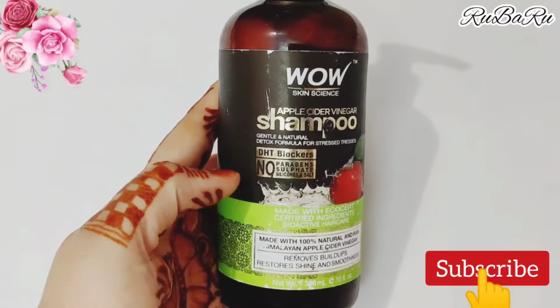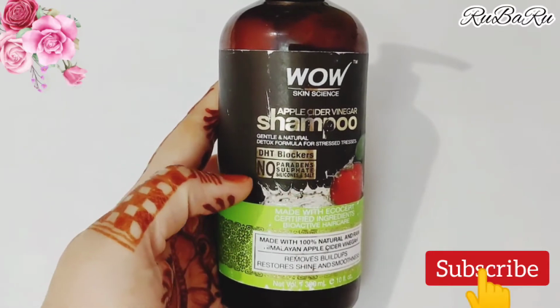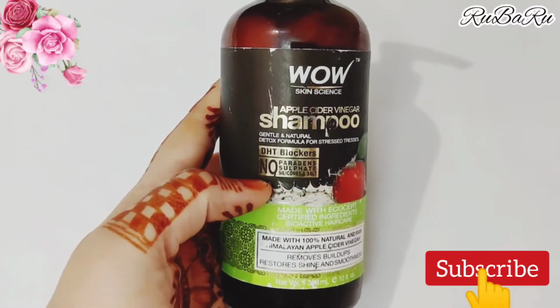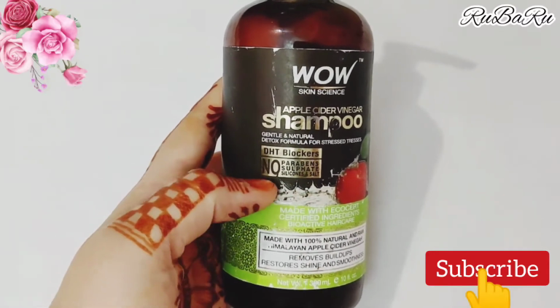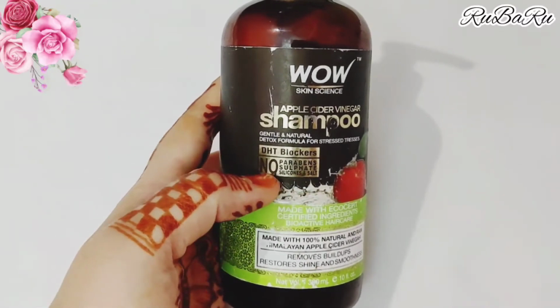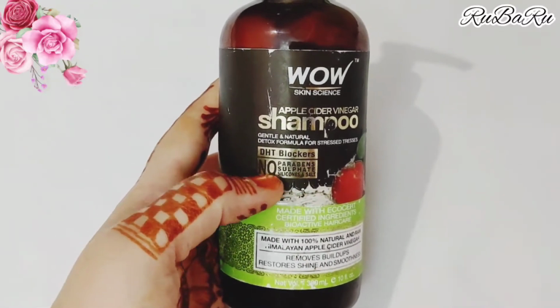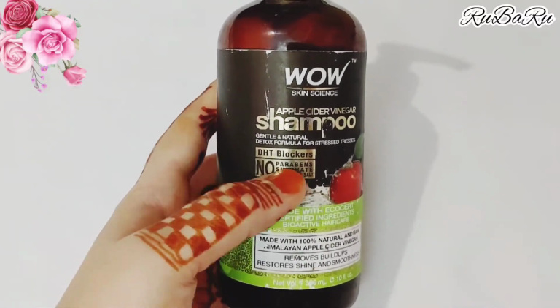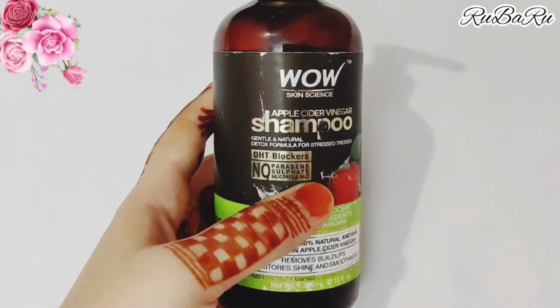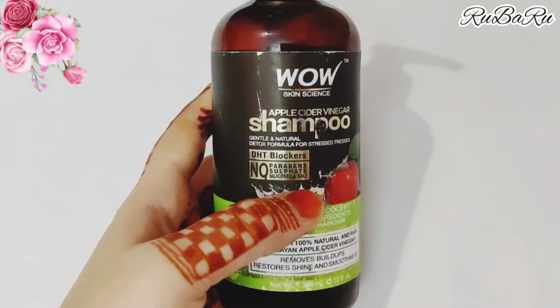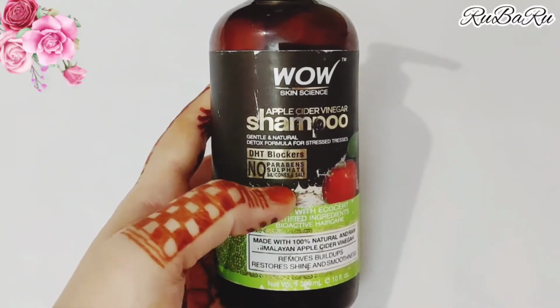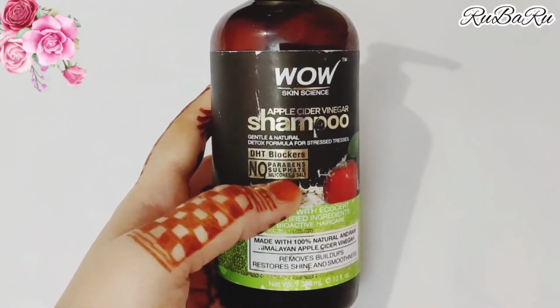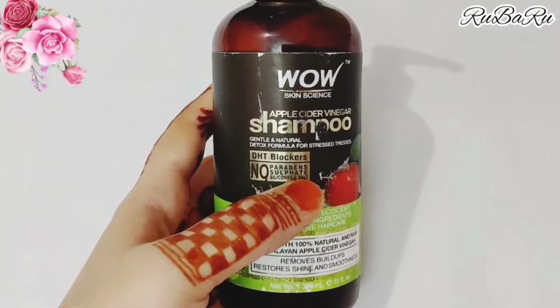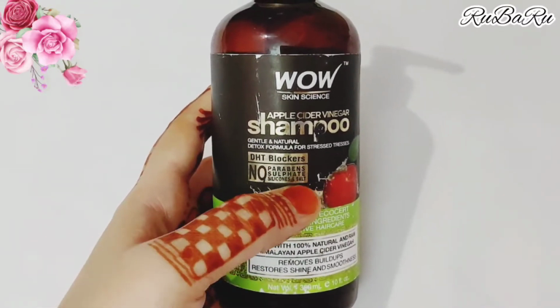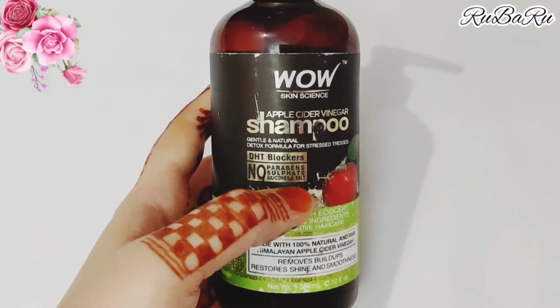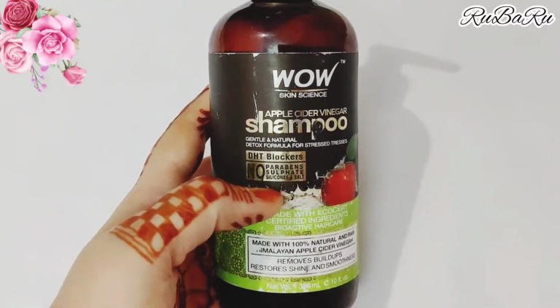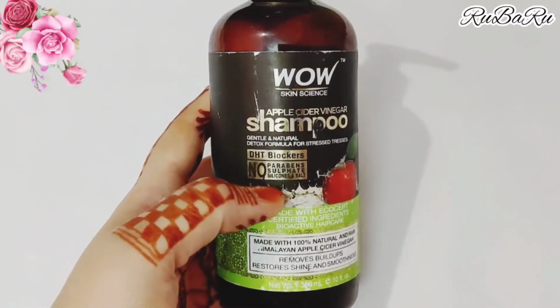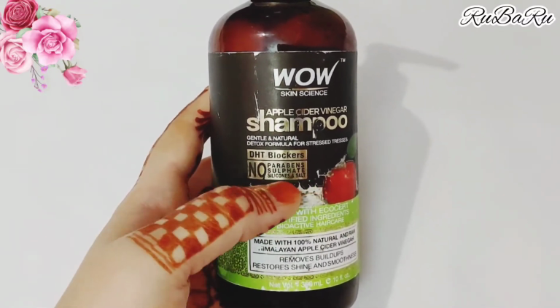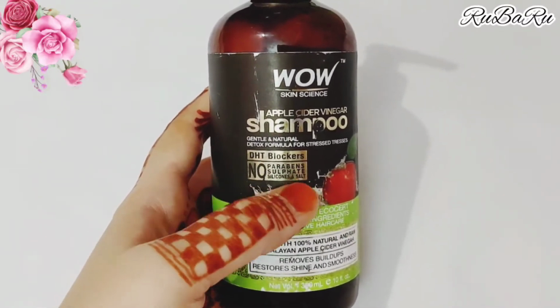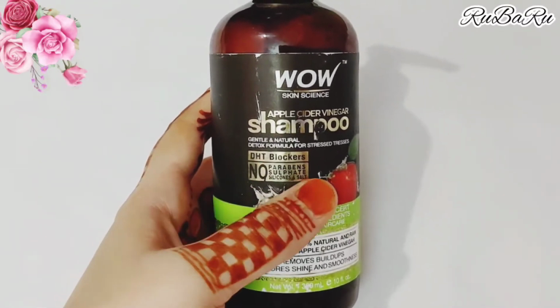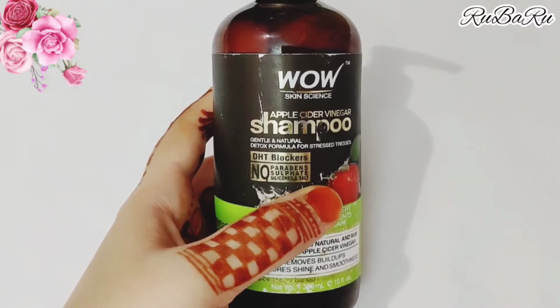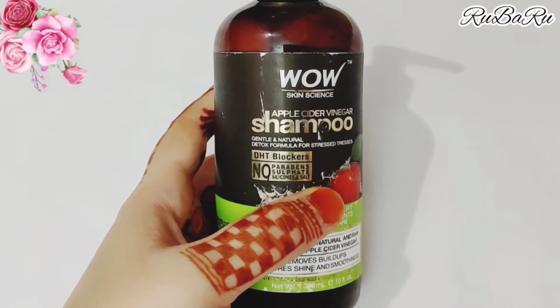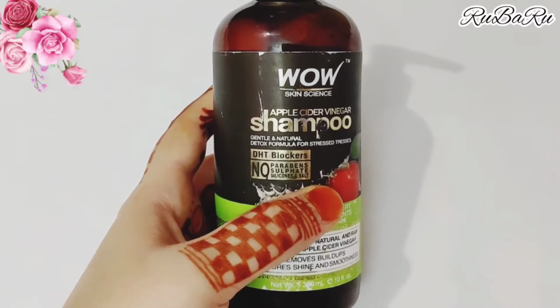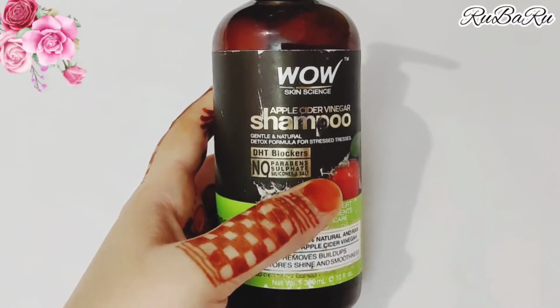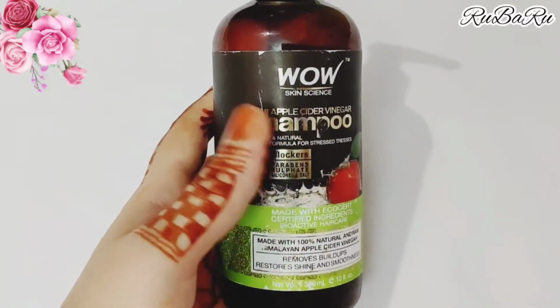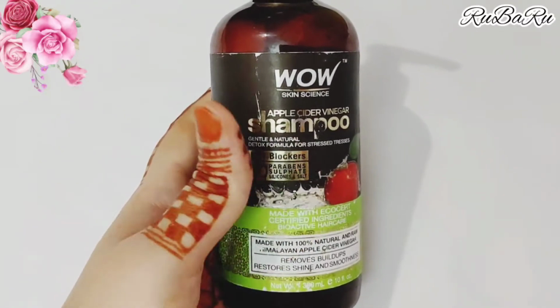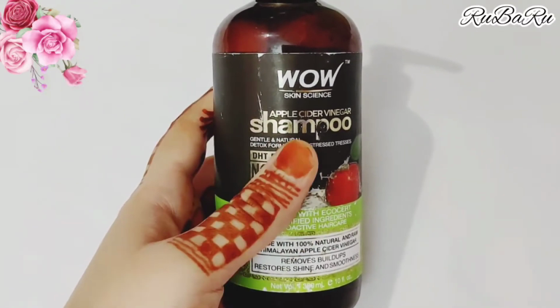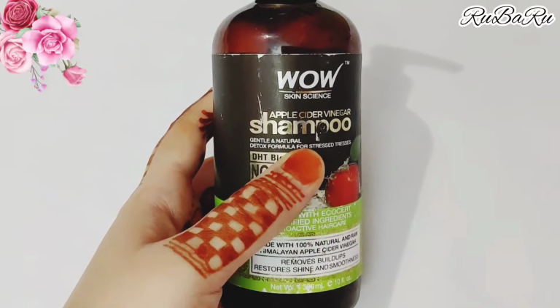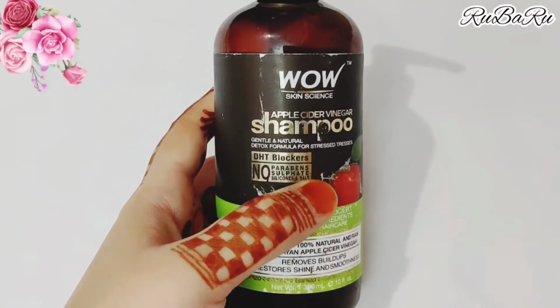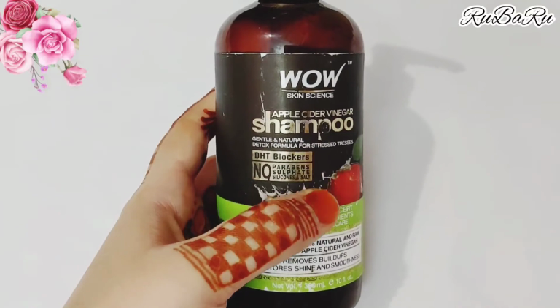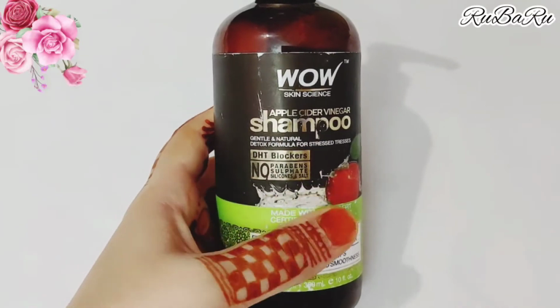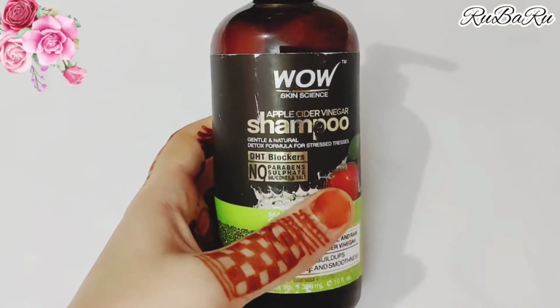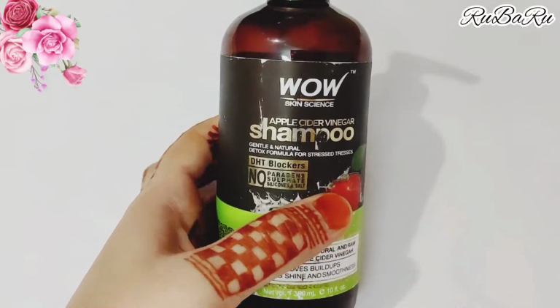It has no paraben, no sulfate, no silicone, no salt. So there are no harmful chemicals in it.